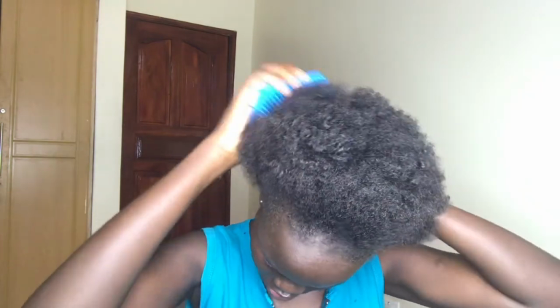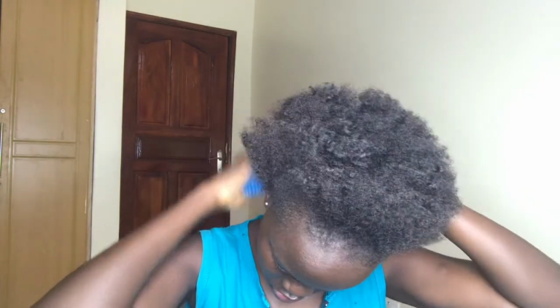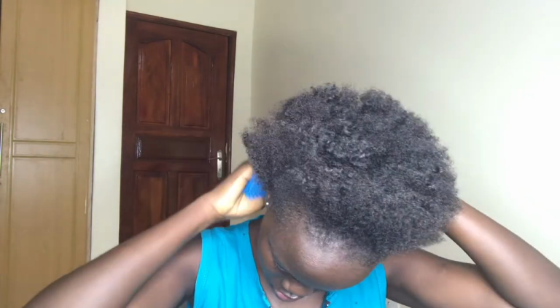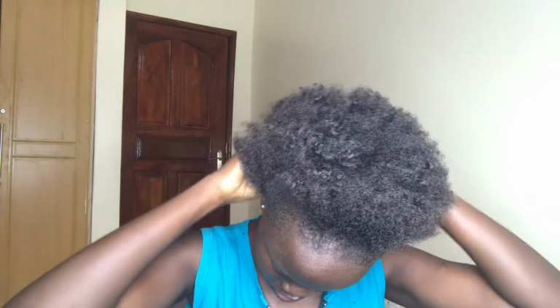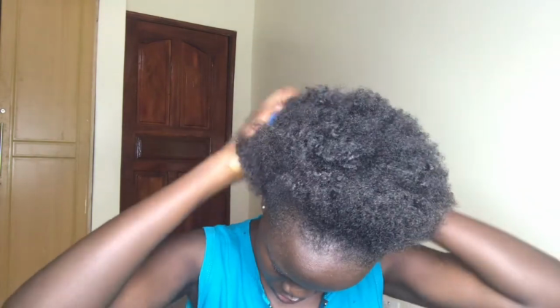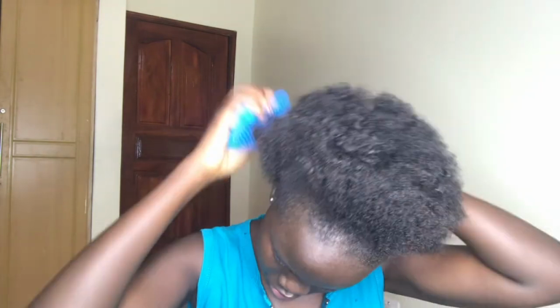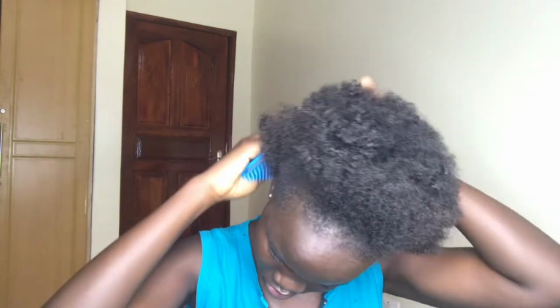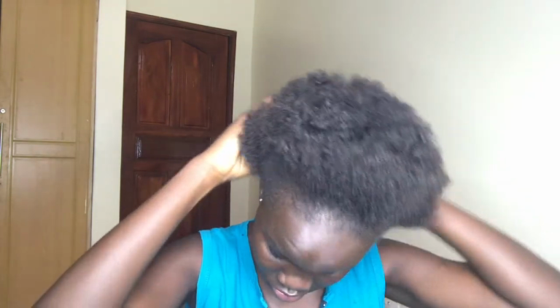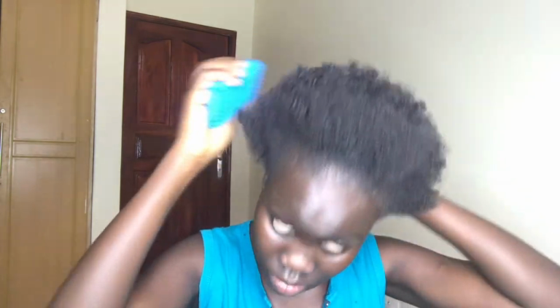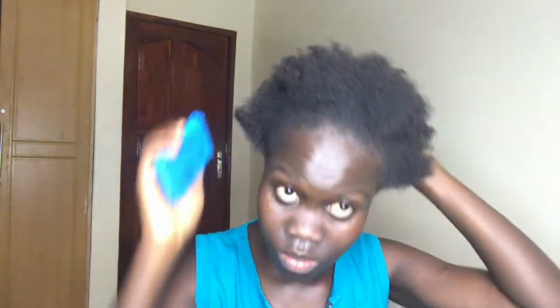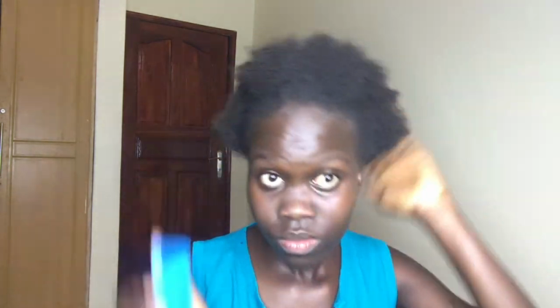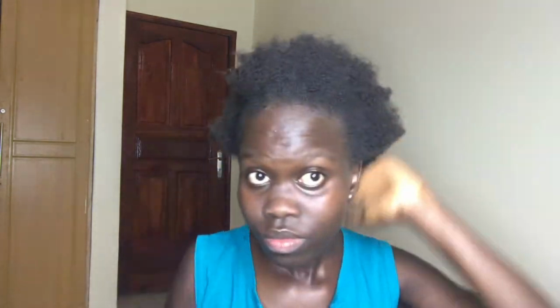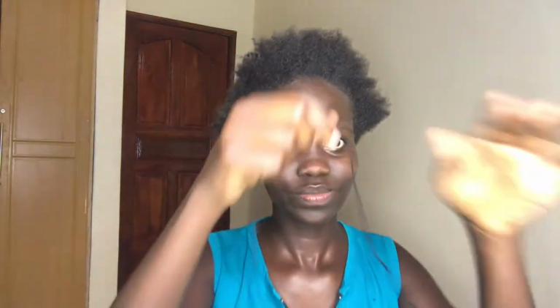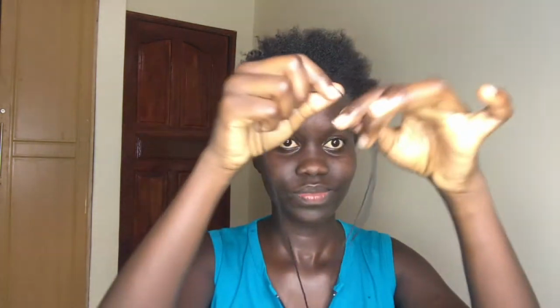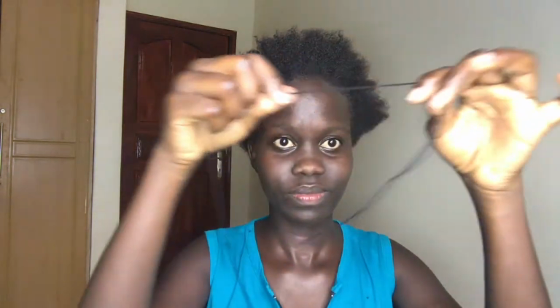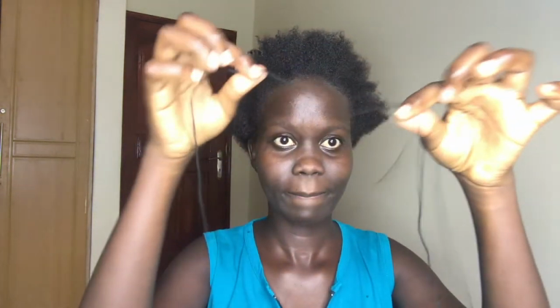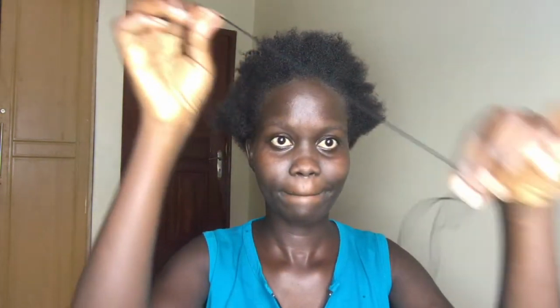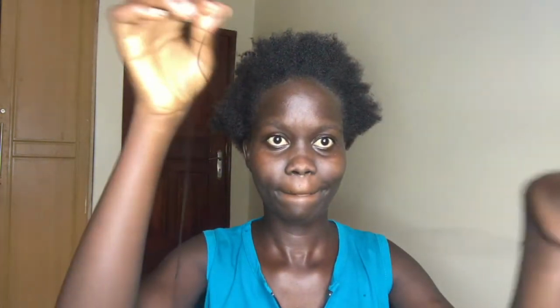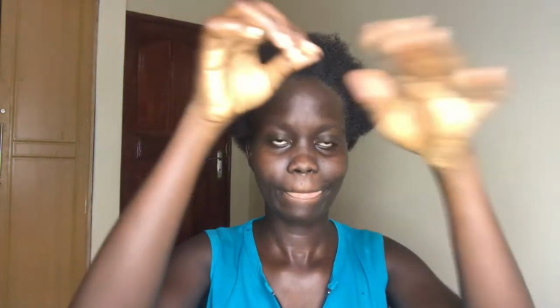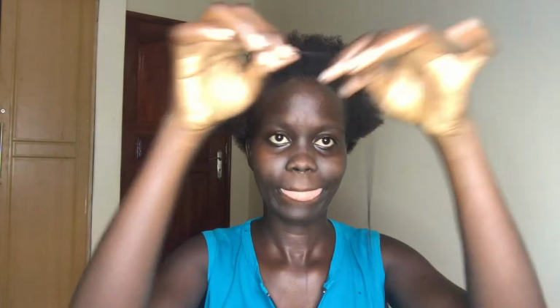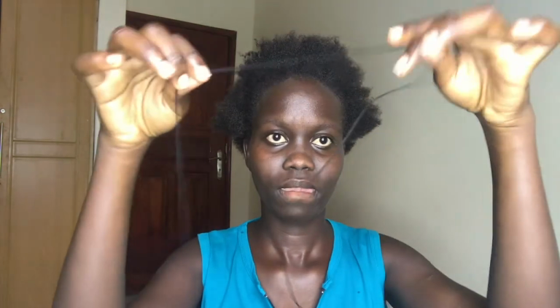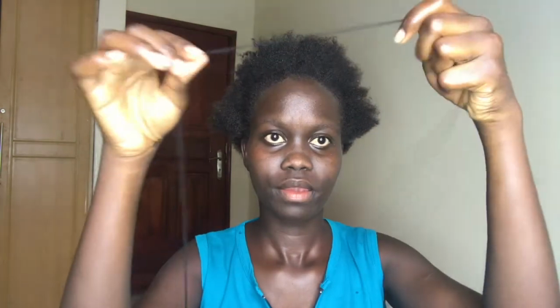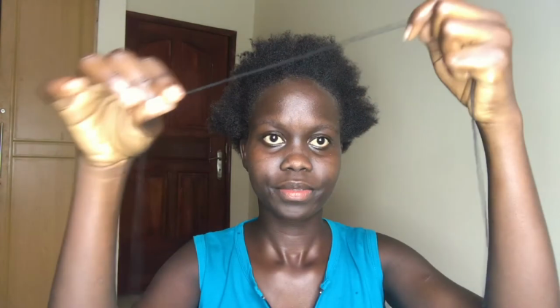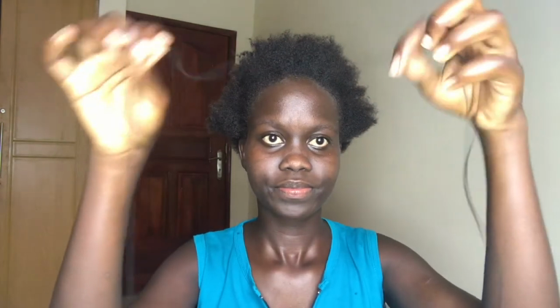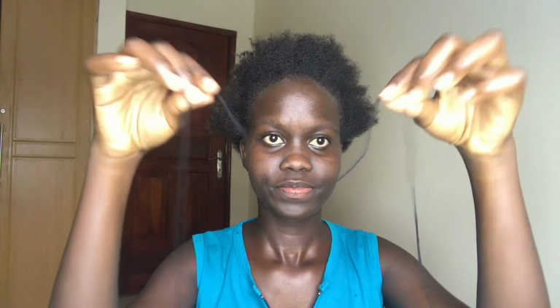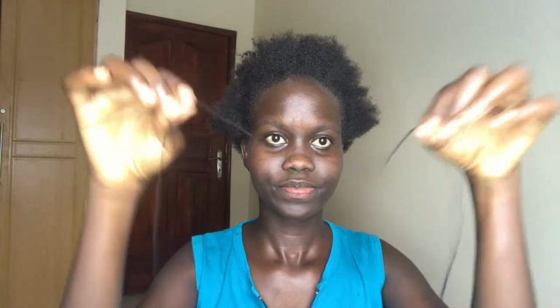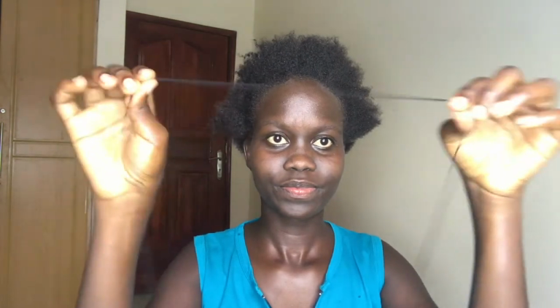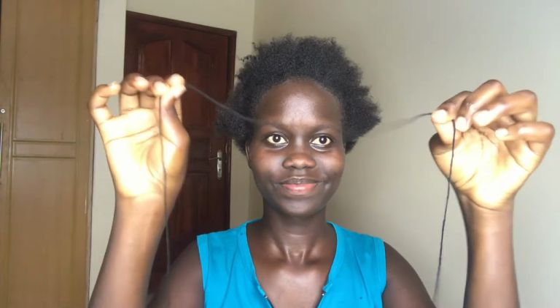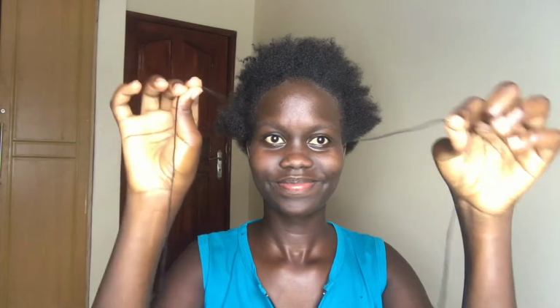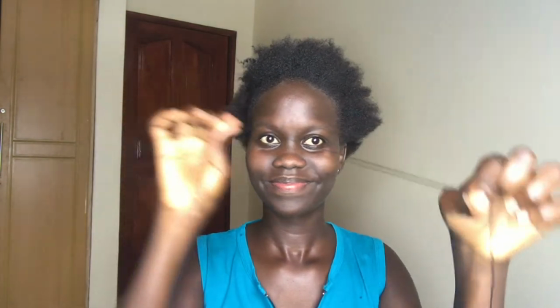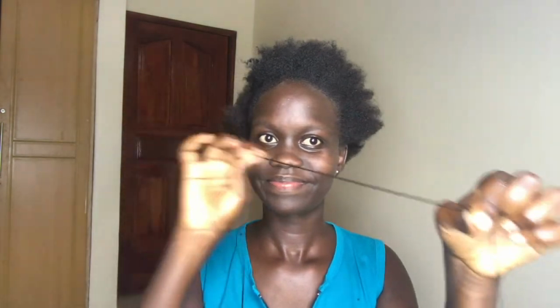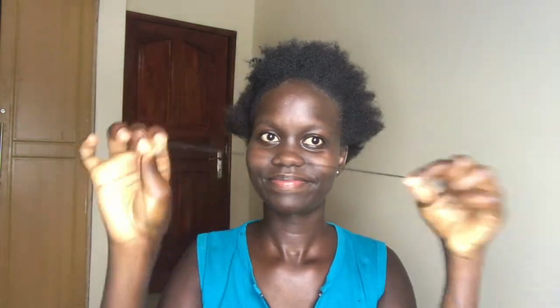You need to get a thread that's long enough to go all around your hair.